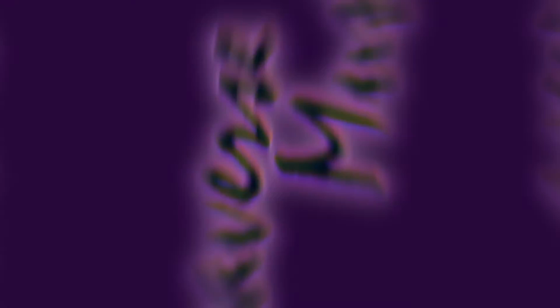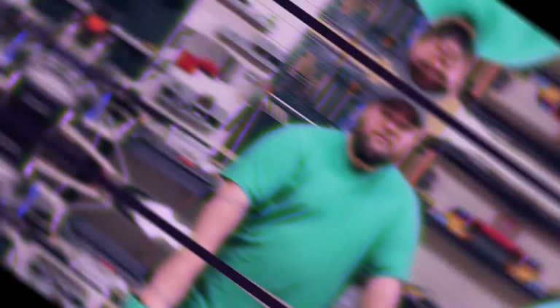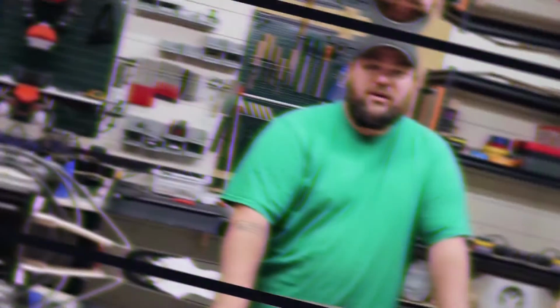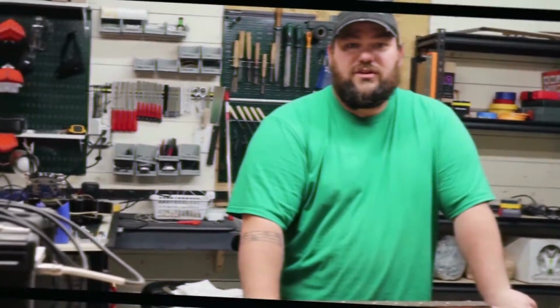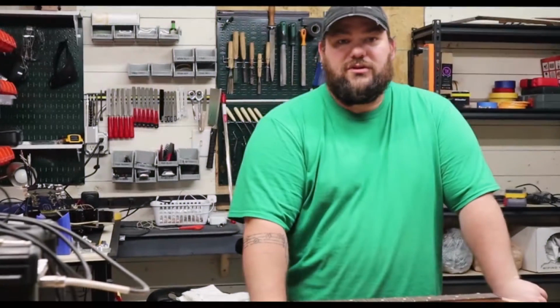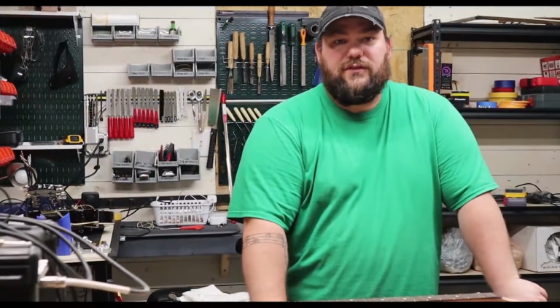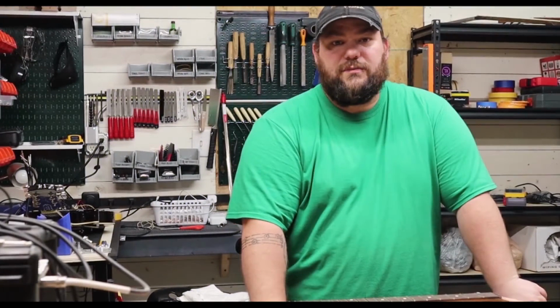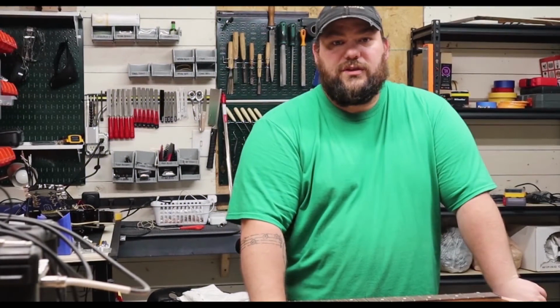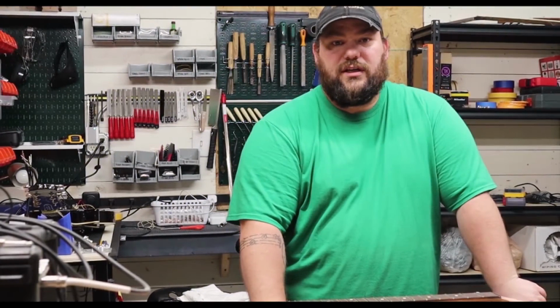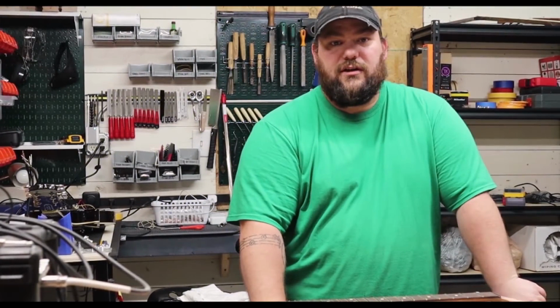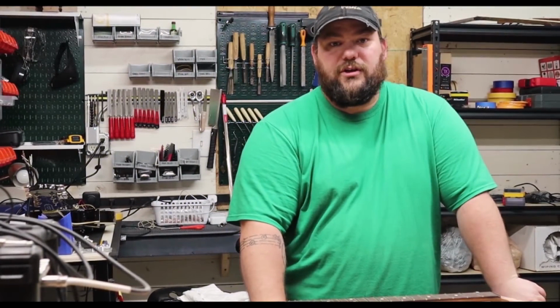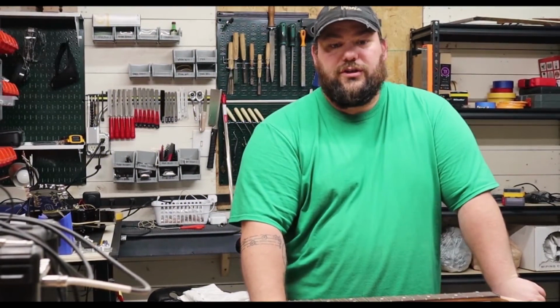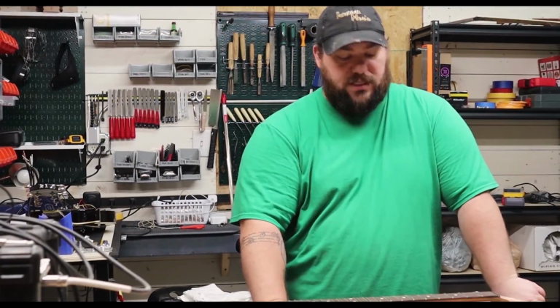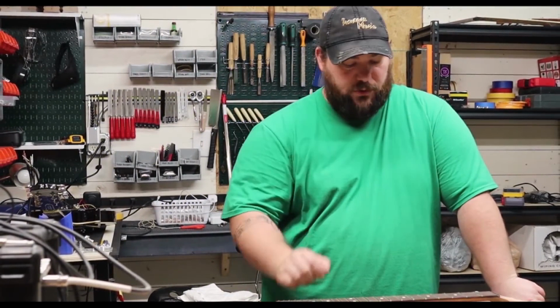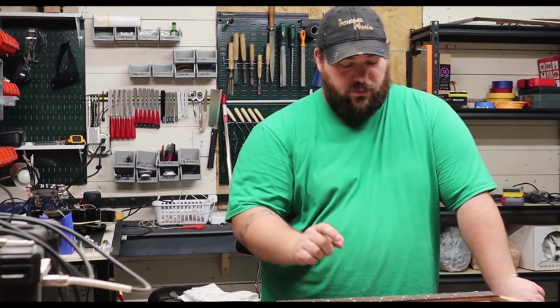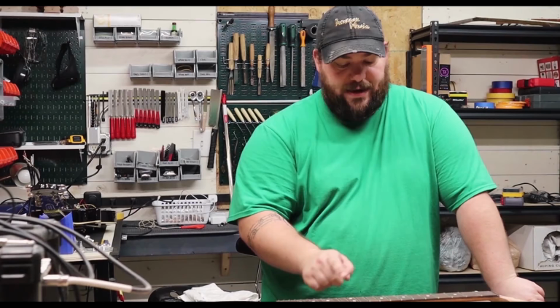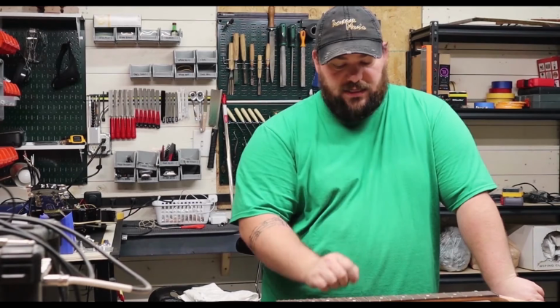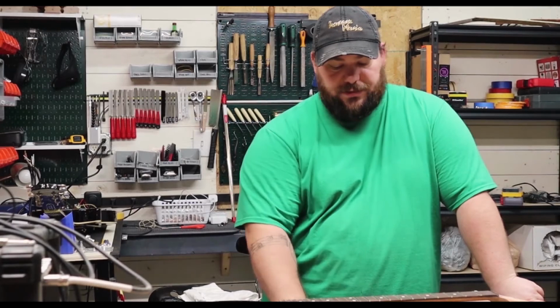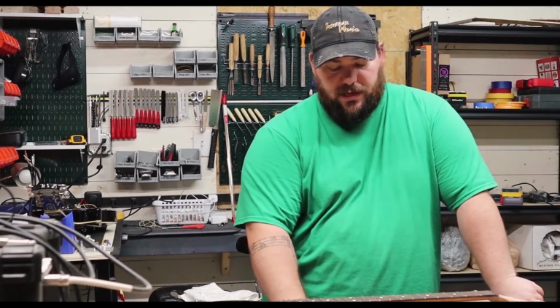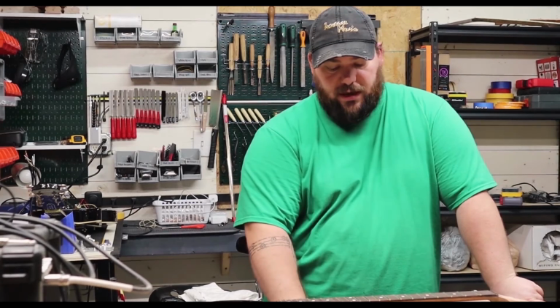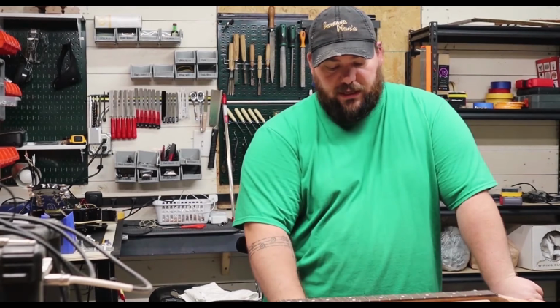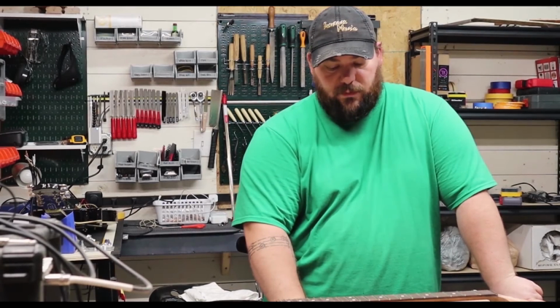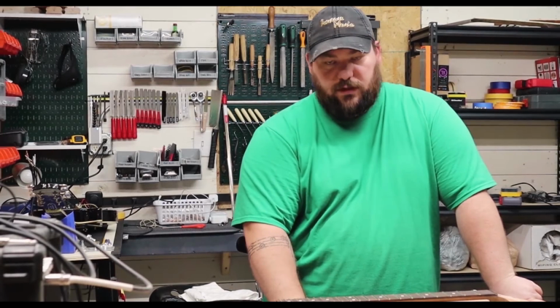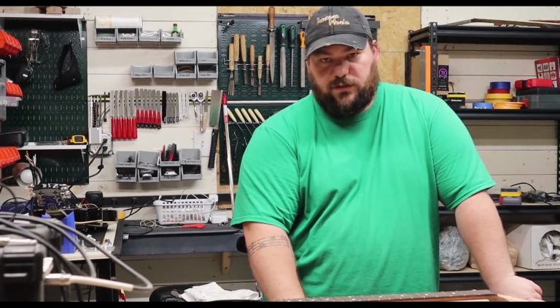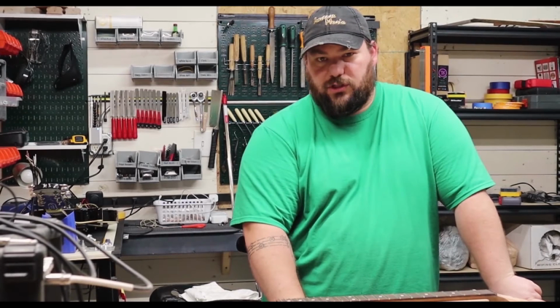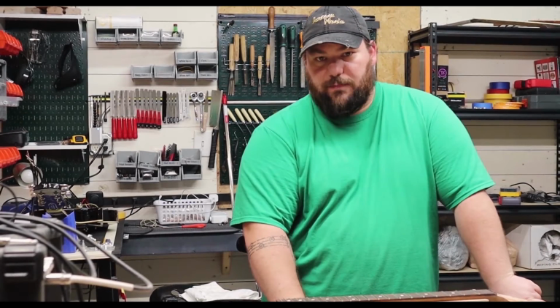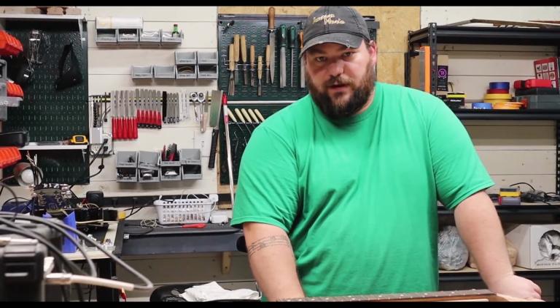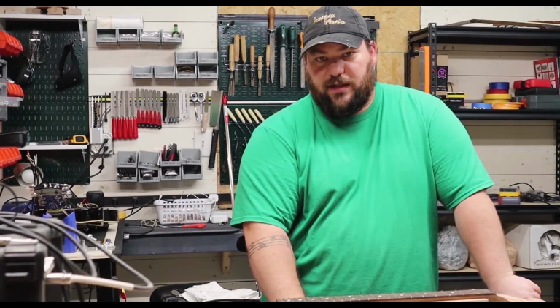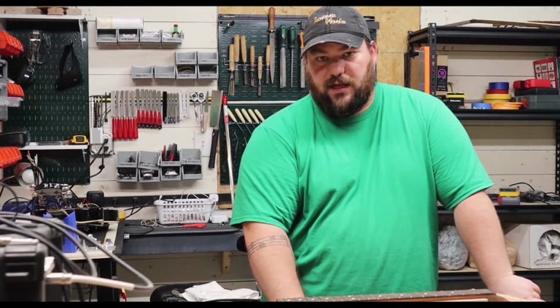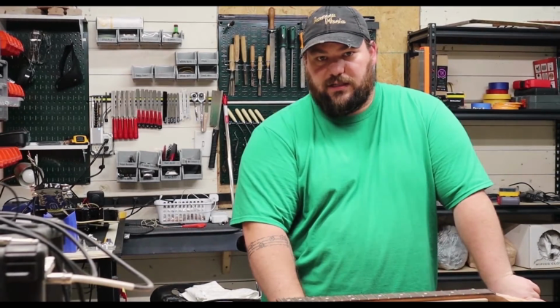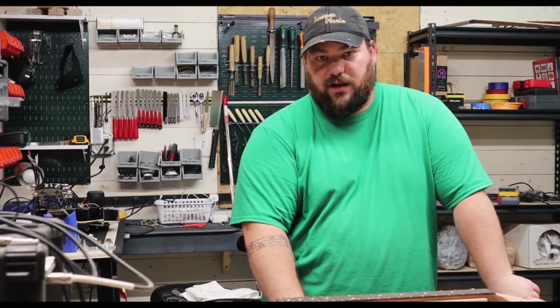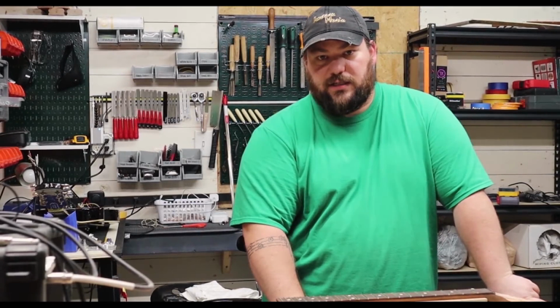Hi, I'm Travis with Traverse Music. Here I'm going to show you some great tips on how to get rid of some sharp fret ends on guitars.